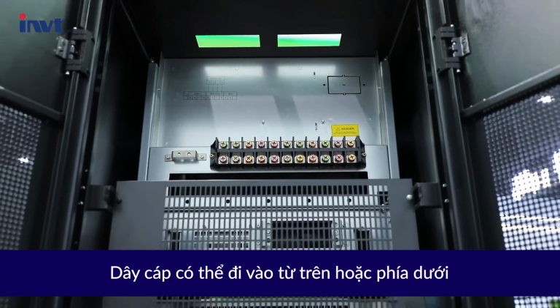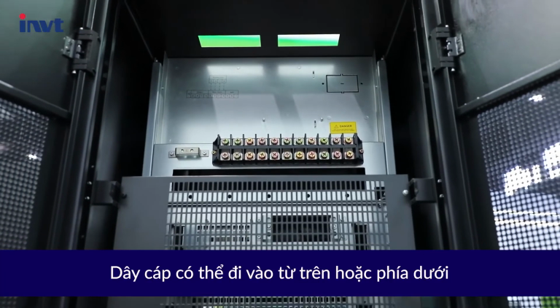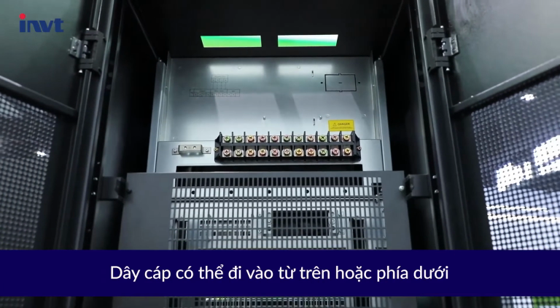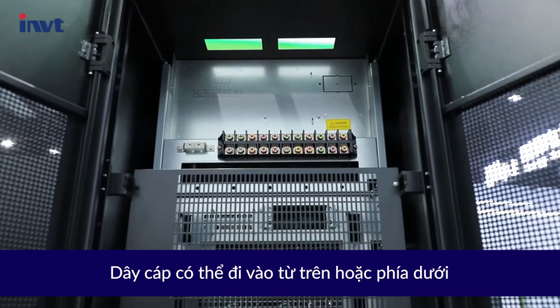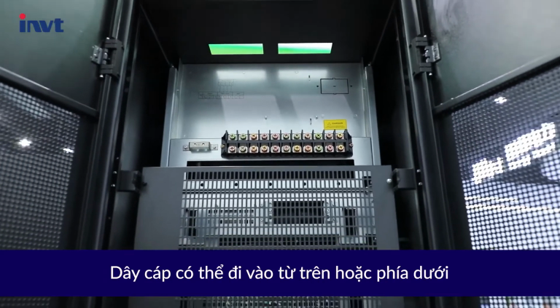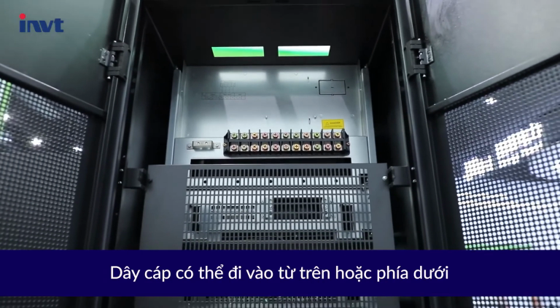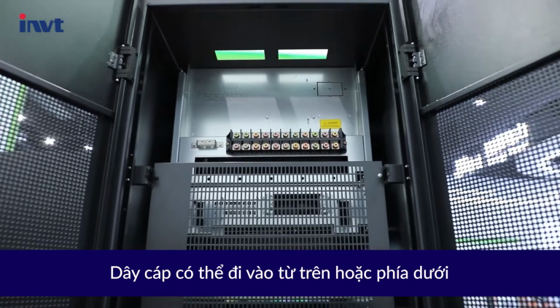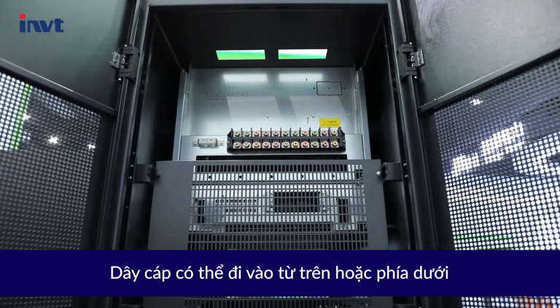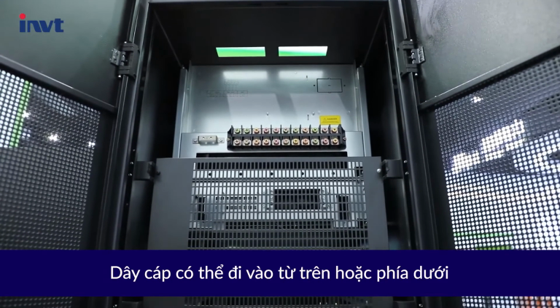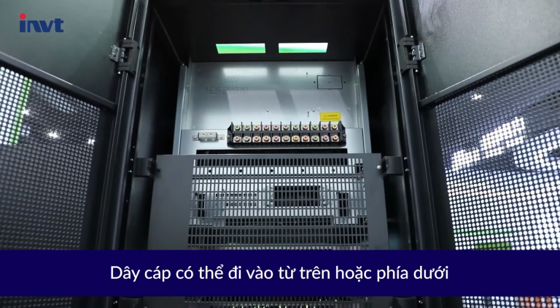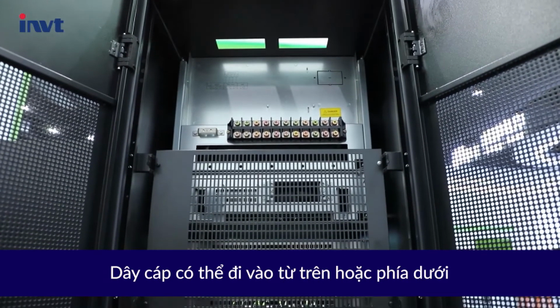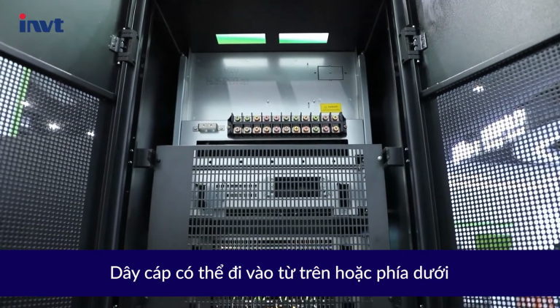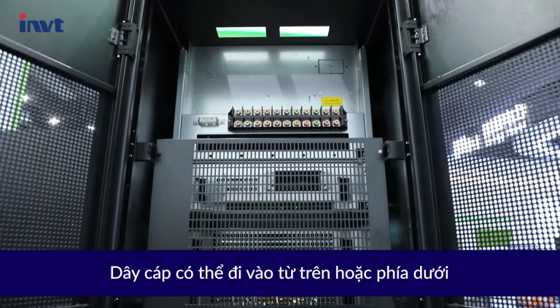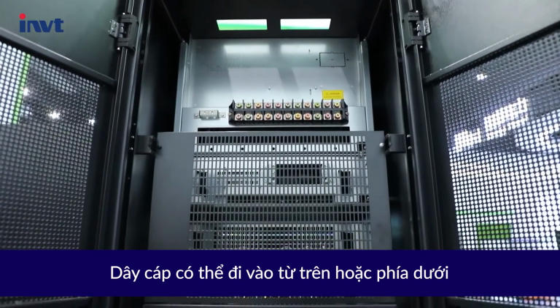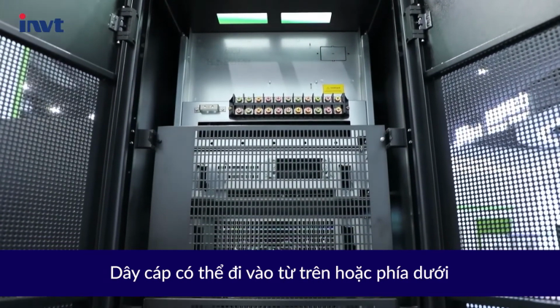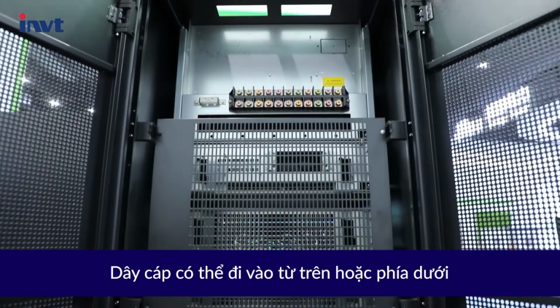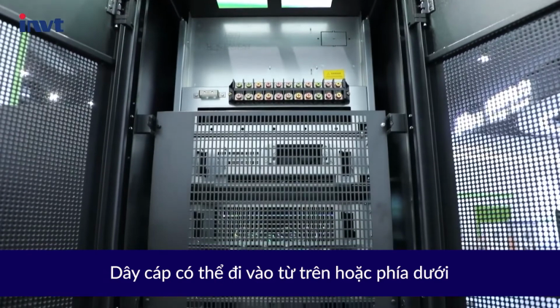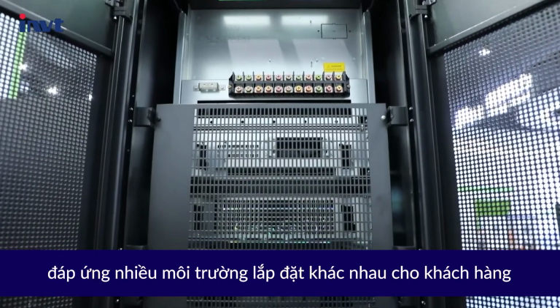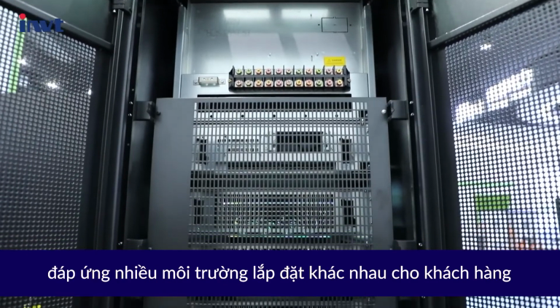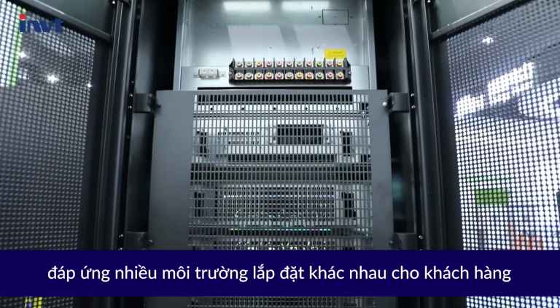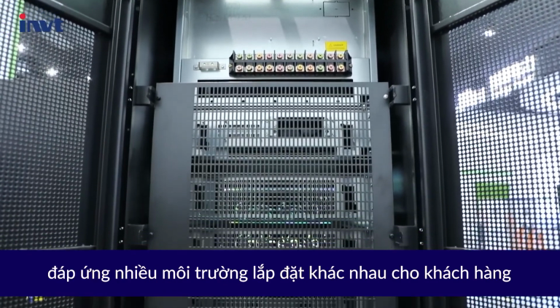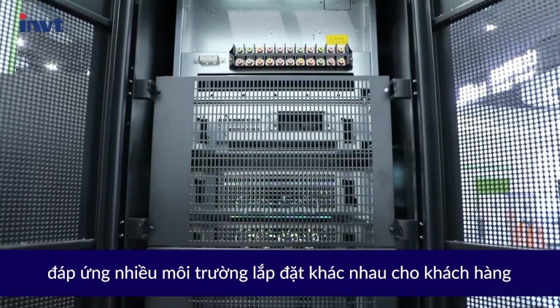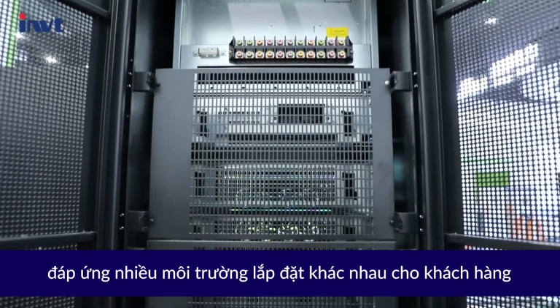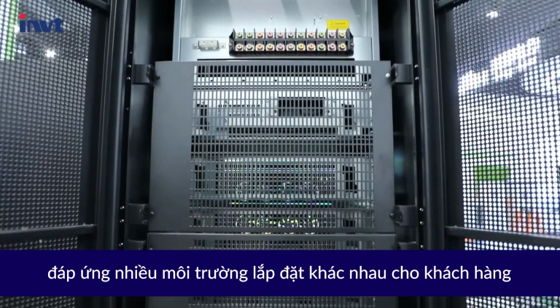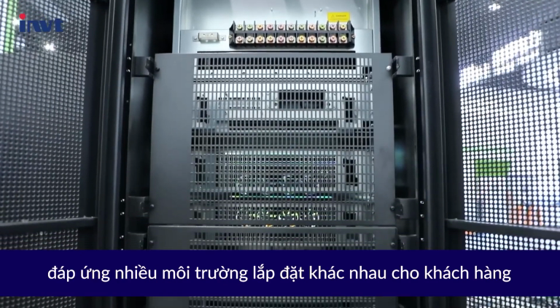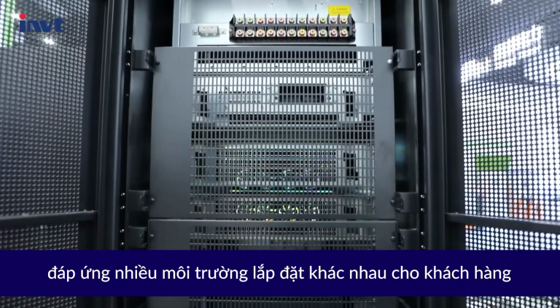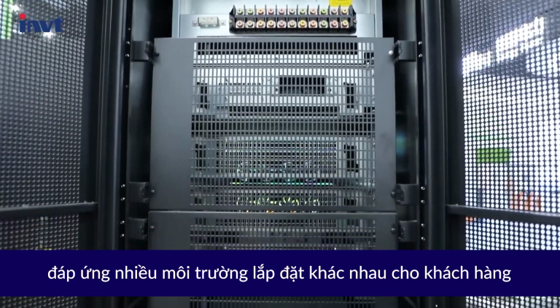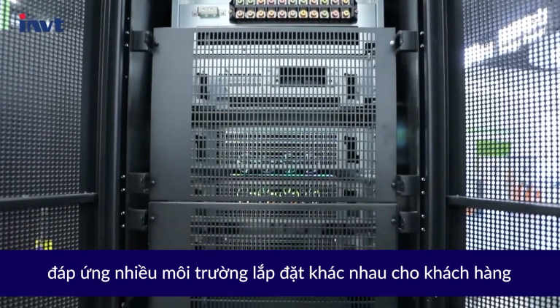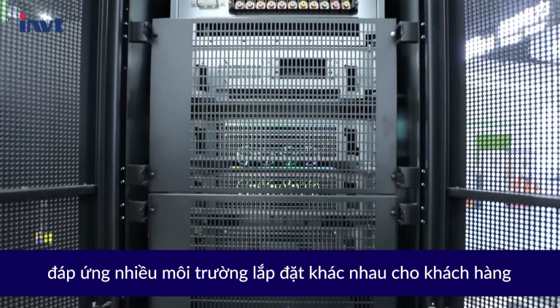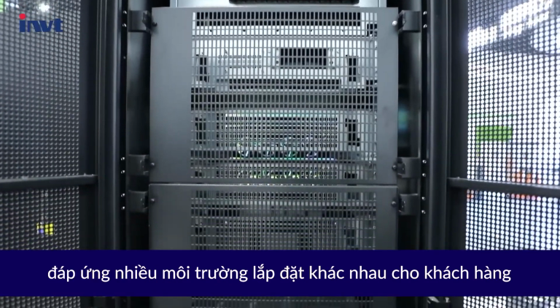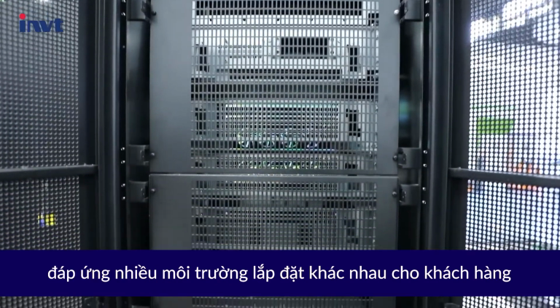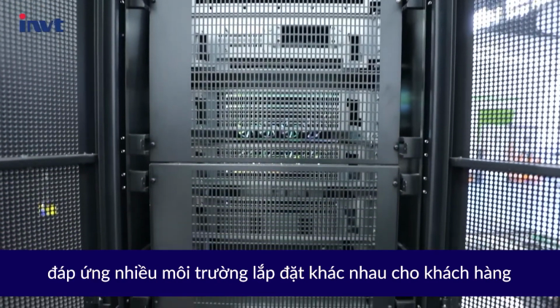Cables can enter from the top or bottom, accommodating different installation environments for customers.